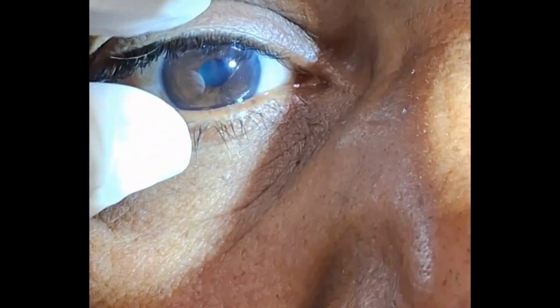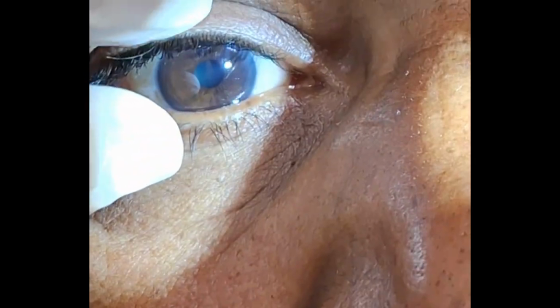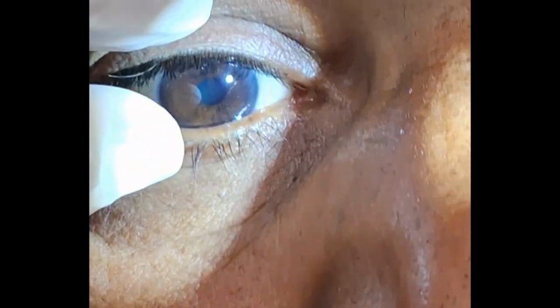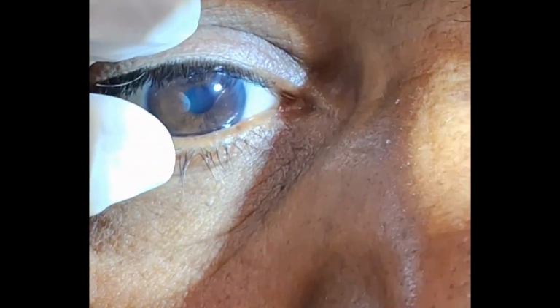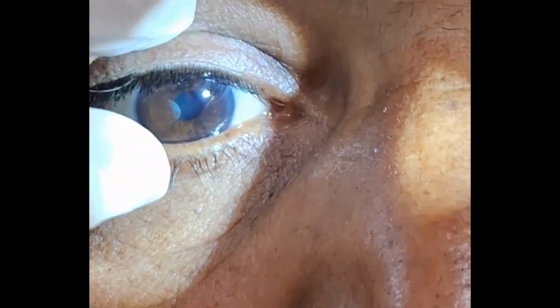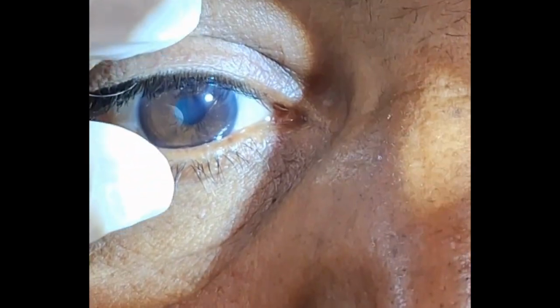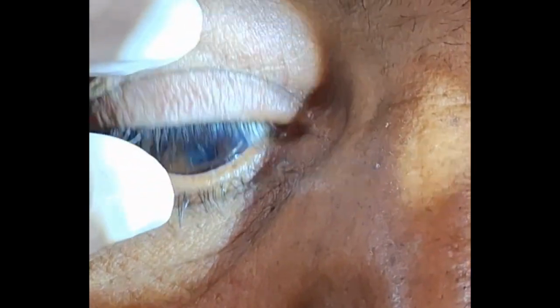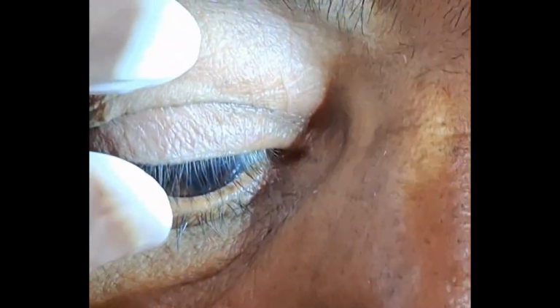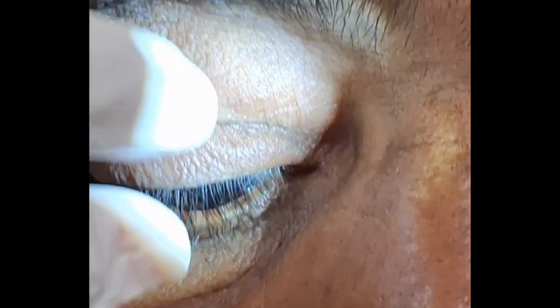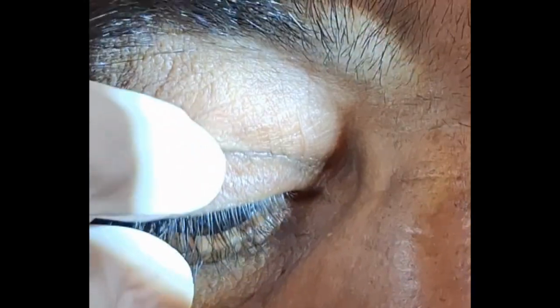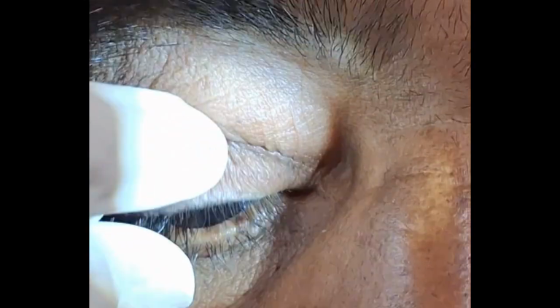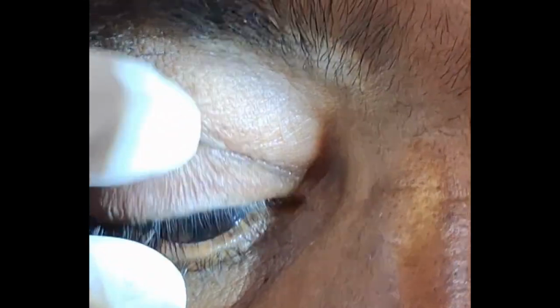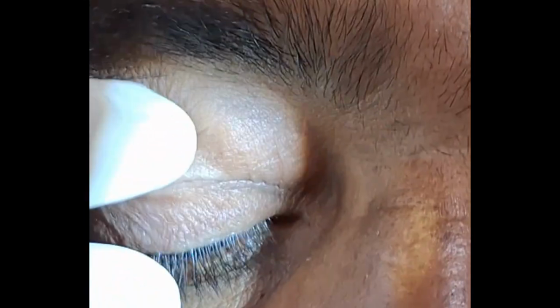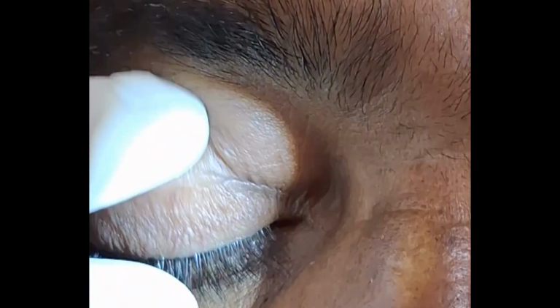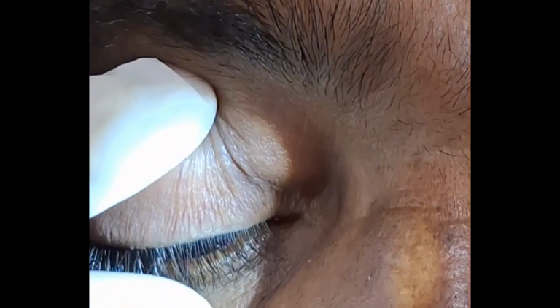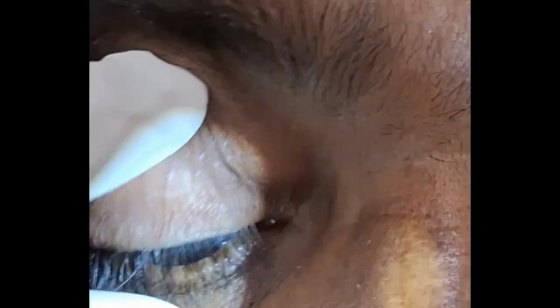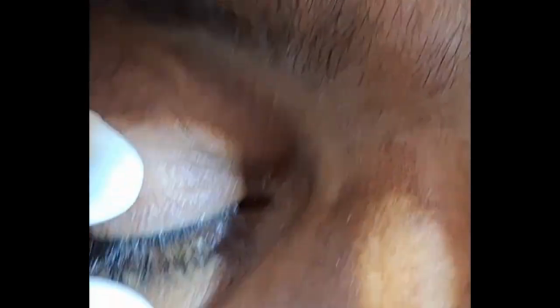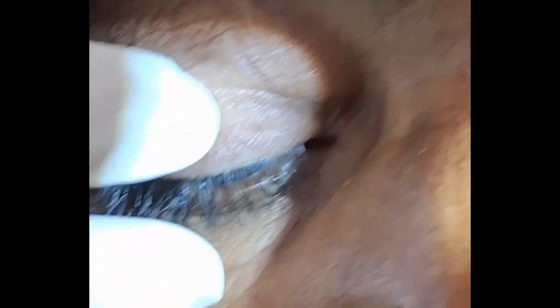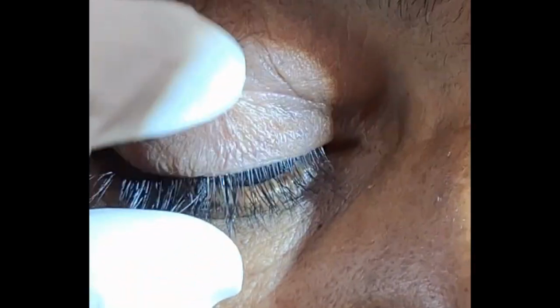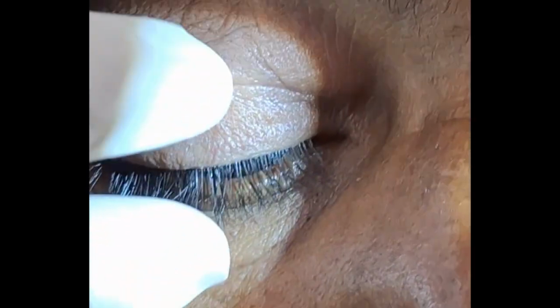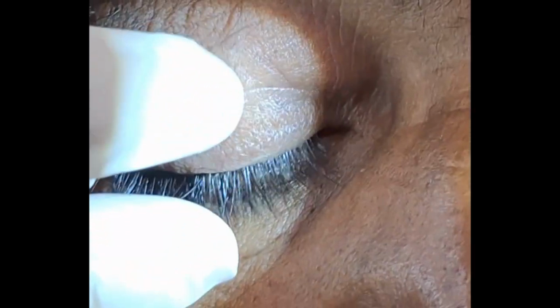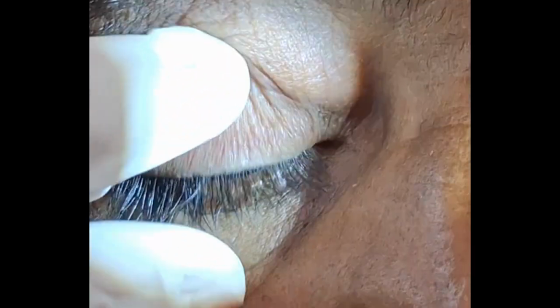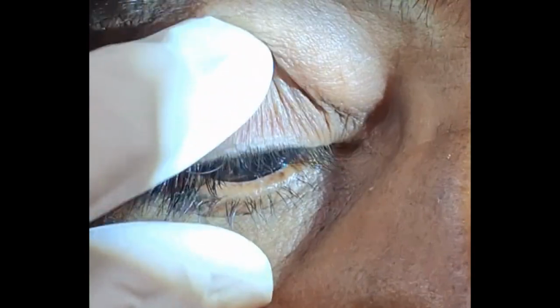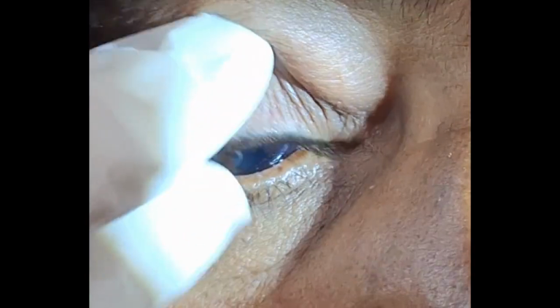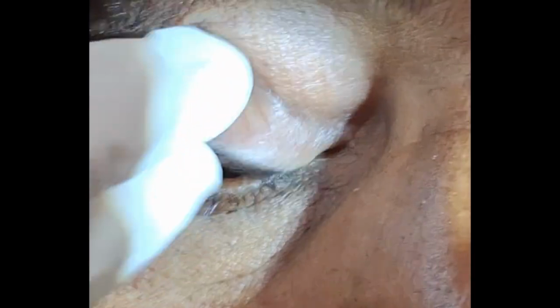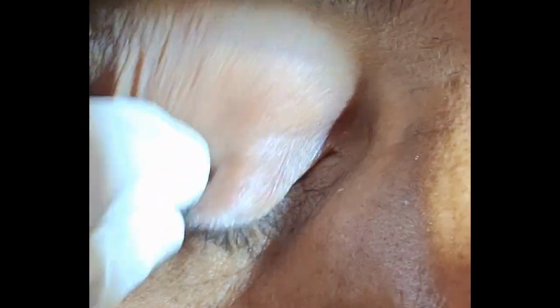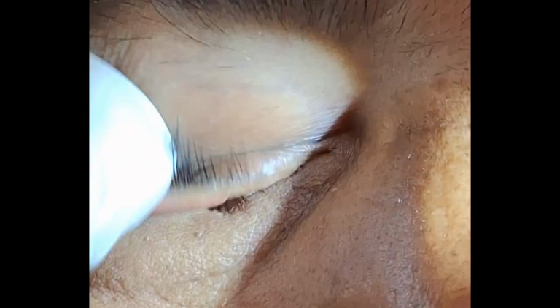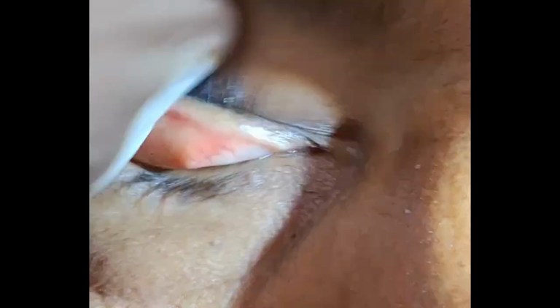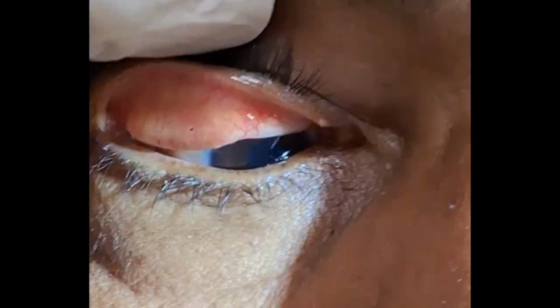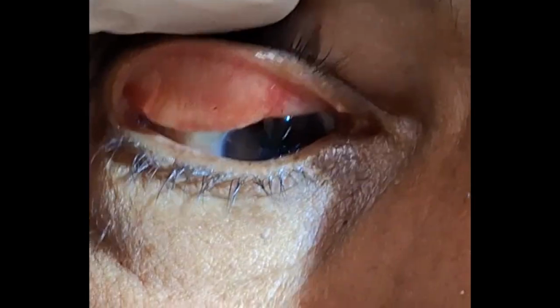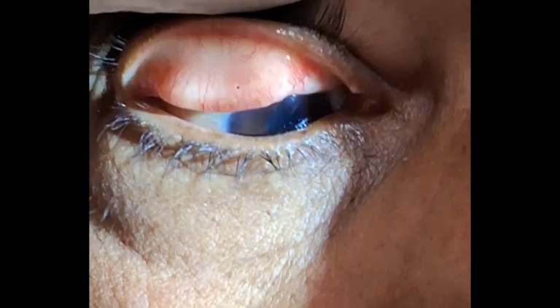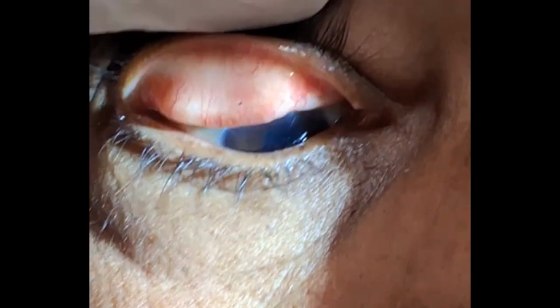You can also check out my playlist about corneal foreign bodies — the link is in the description box. Thanks for watching.